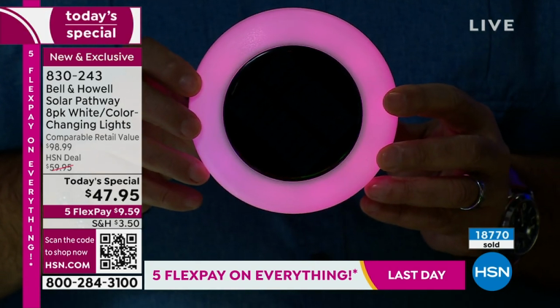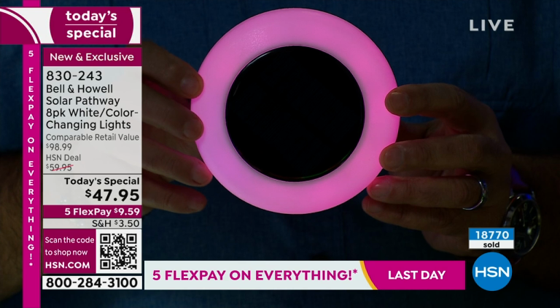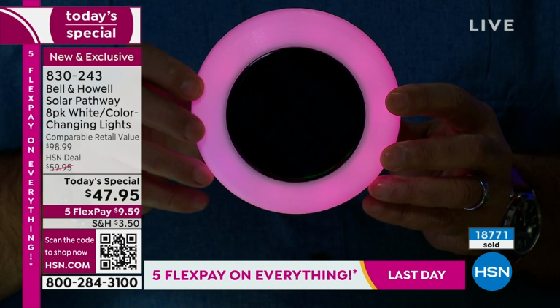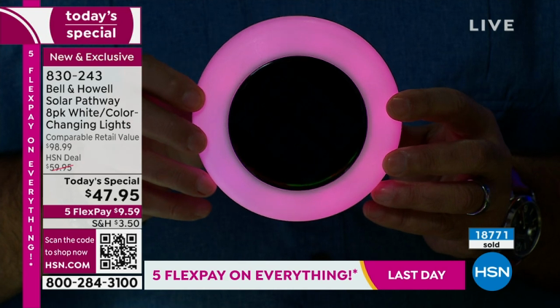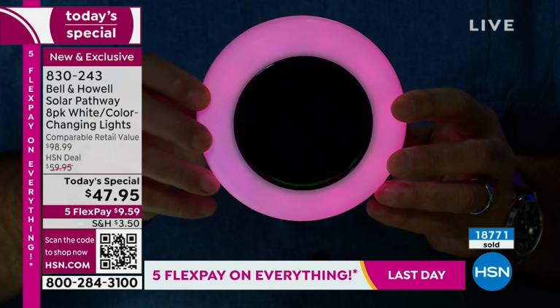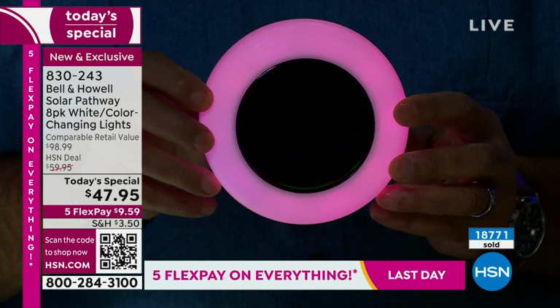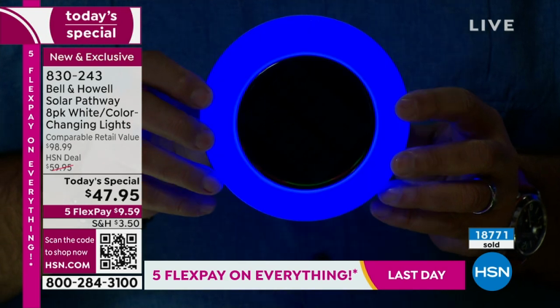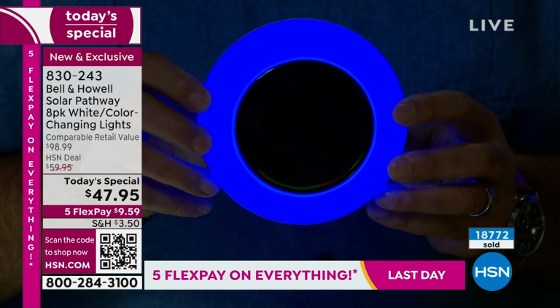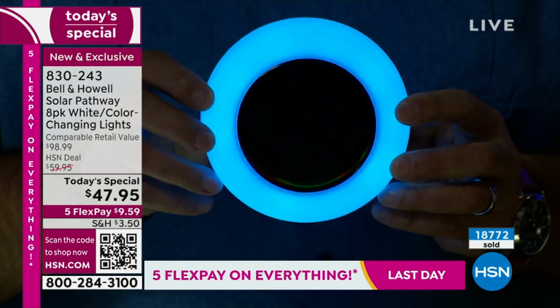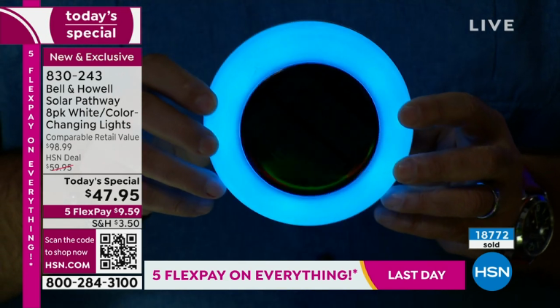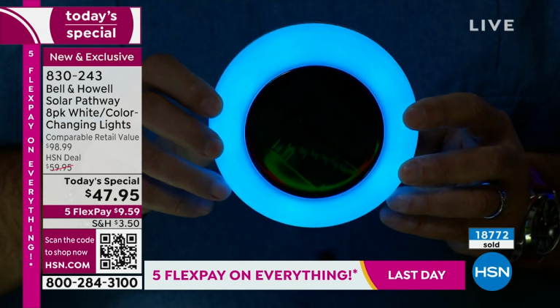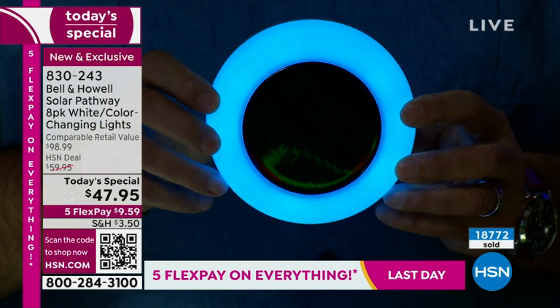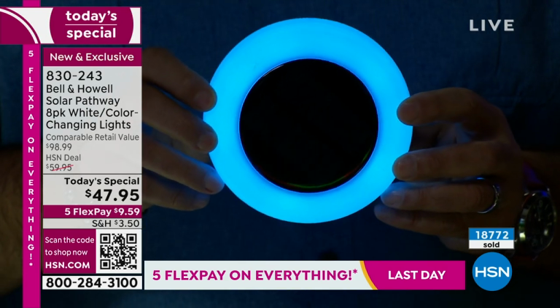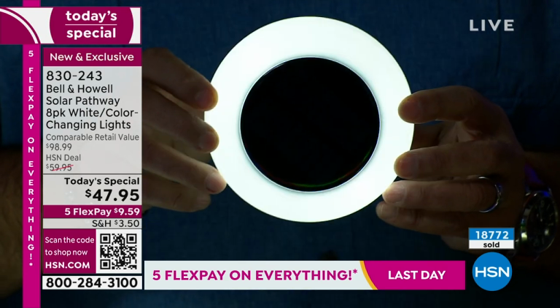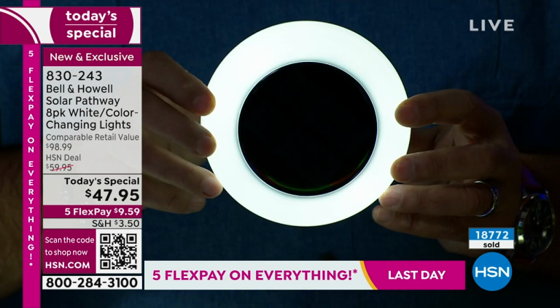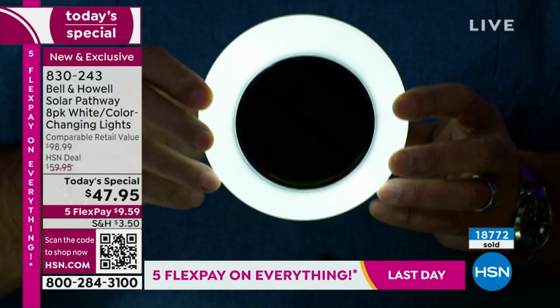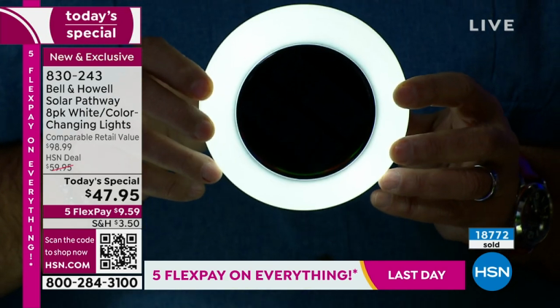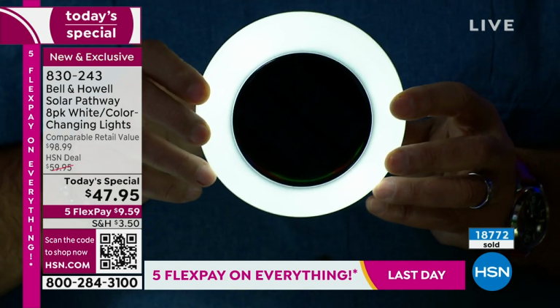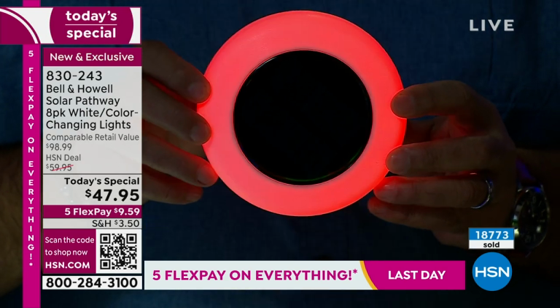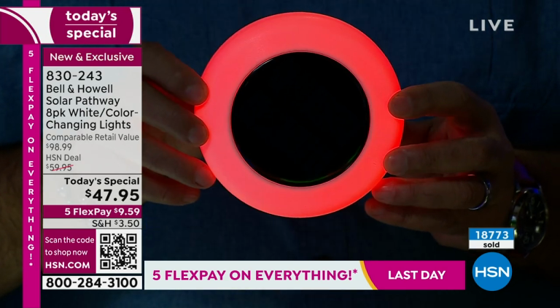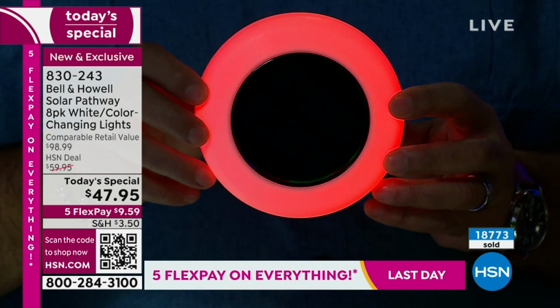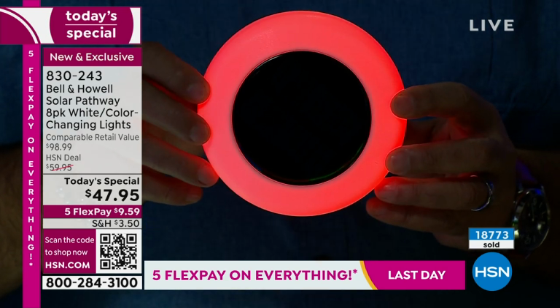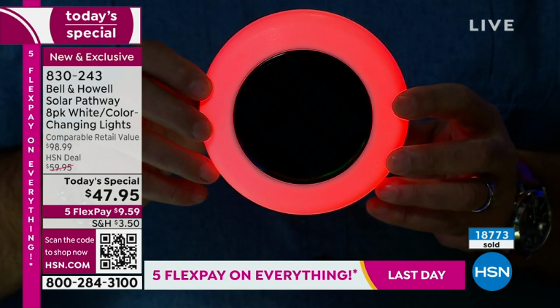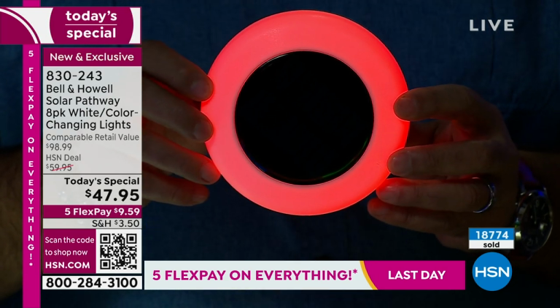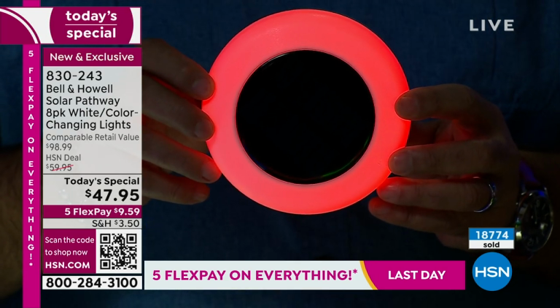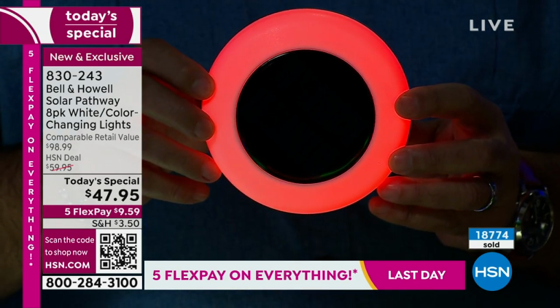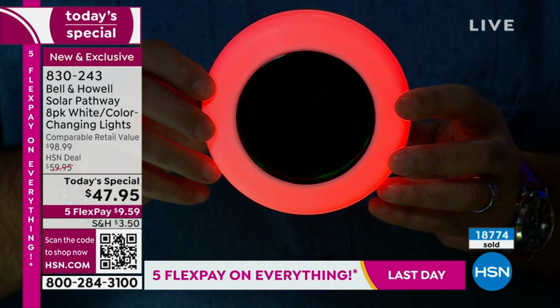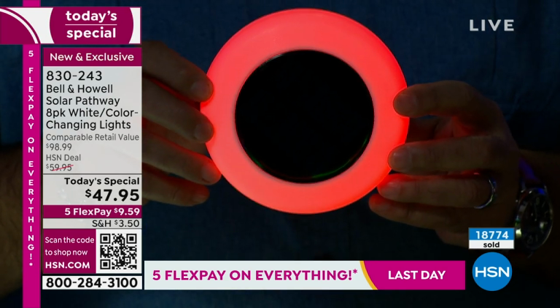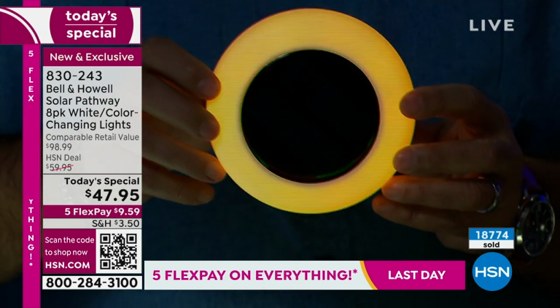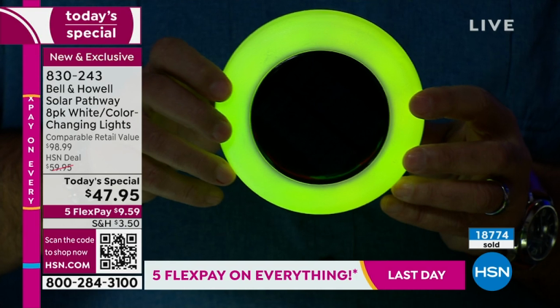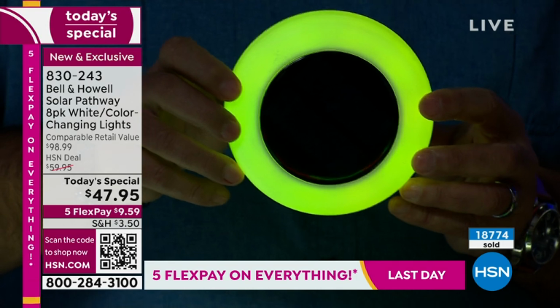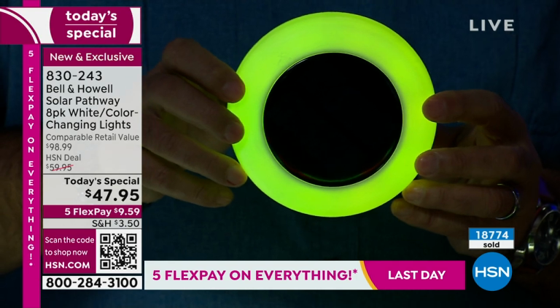Too many times I've heard people buy our disc lights and come back later saying, 'I should have bought a second set.' Because you put them out front, put them in your bushes, look at them, and go — gosh, I wish I had more.